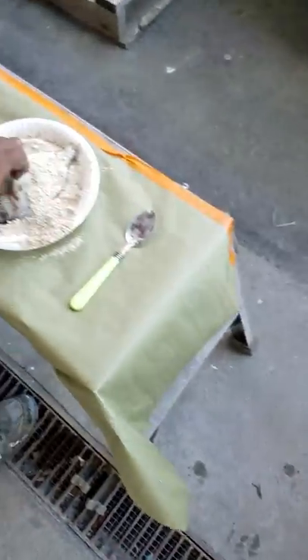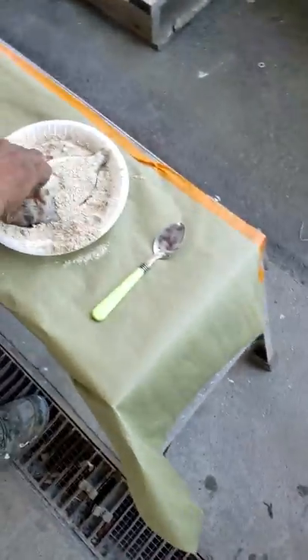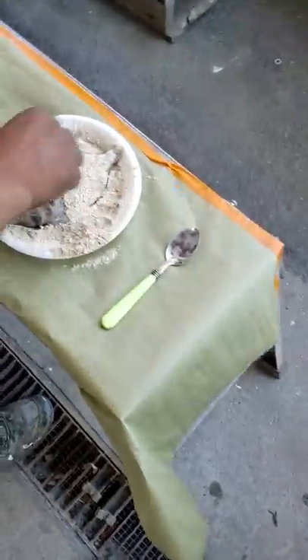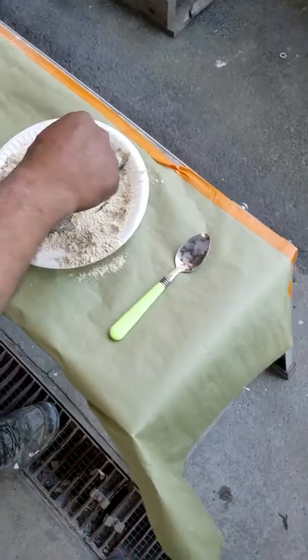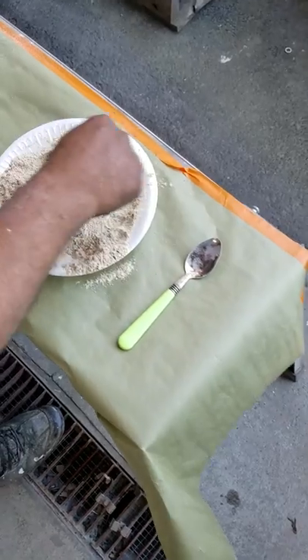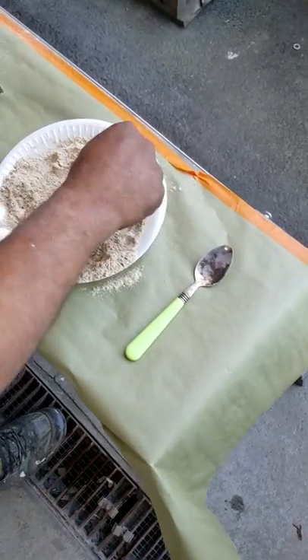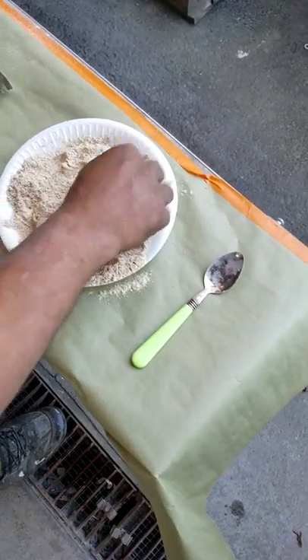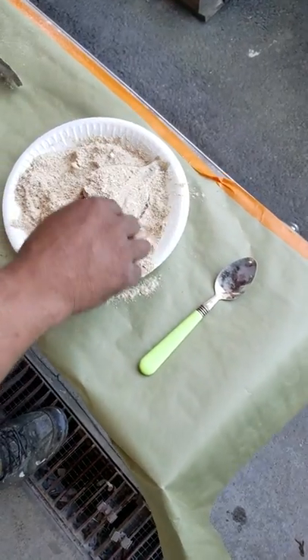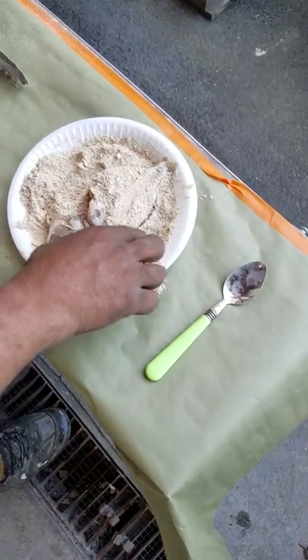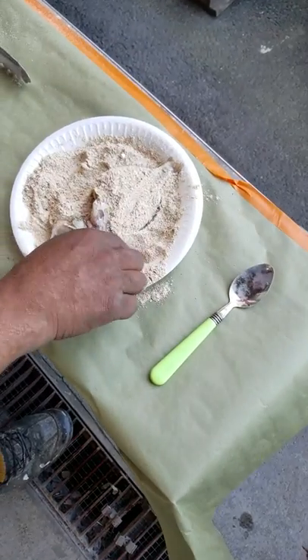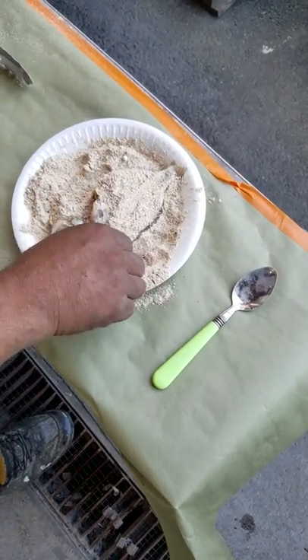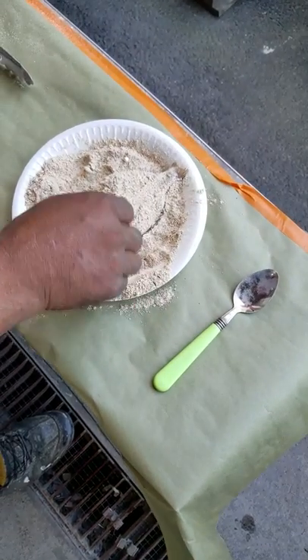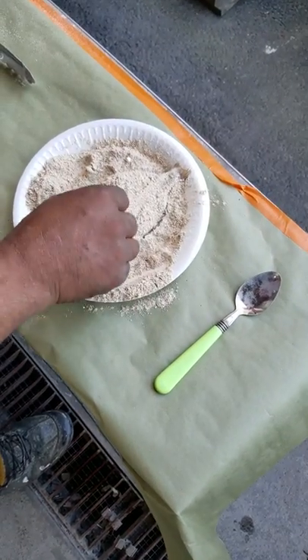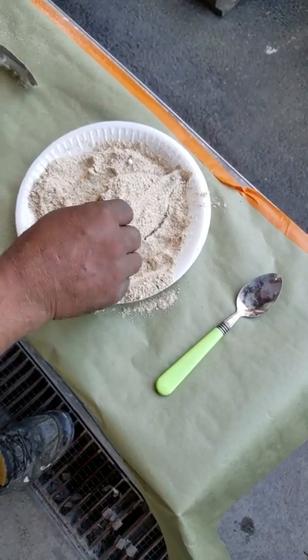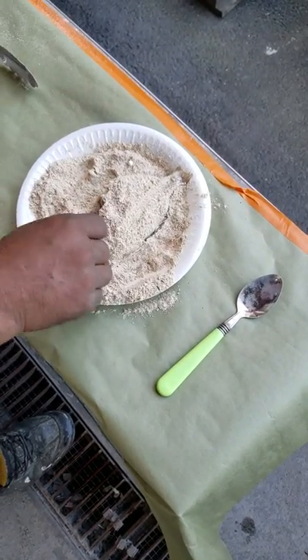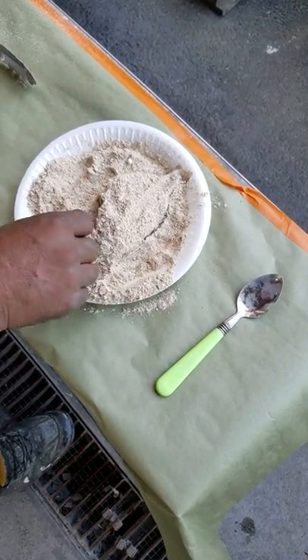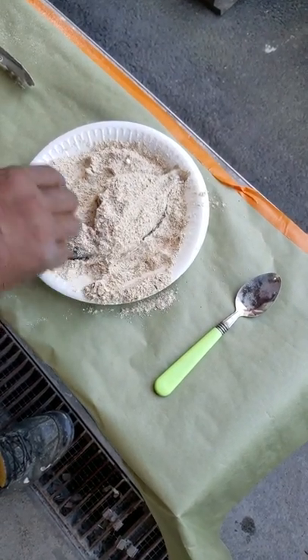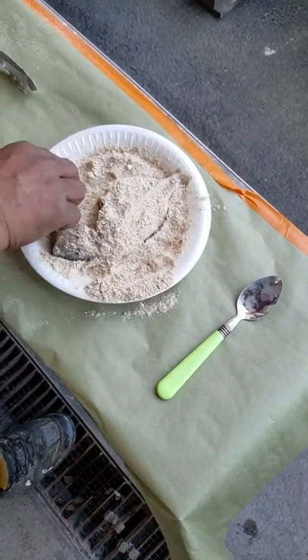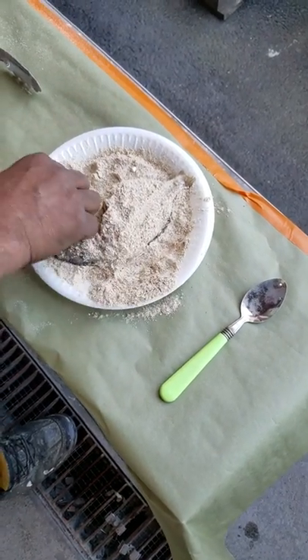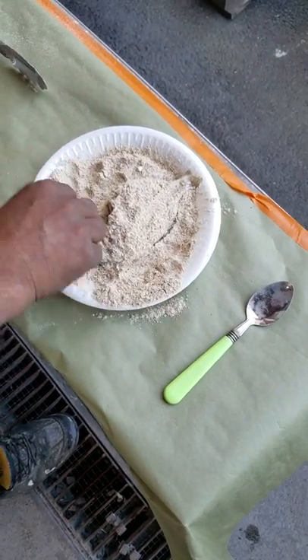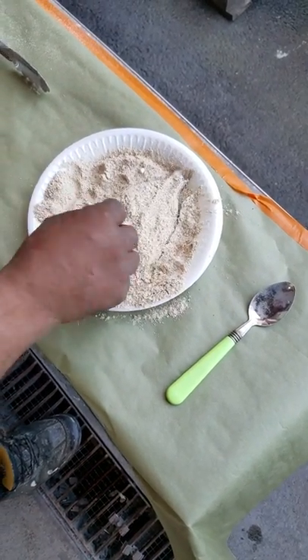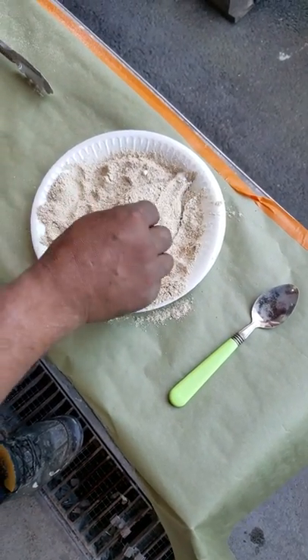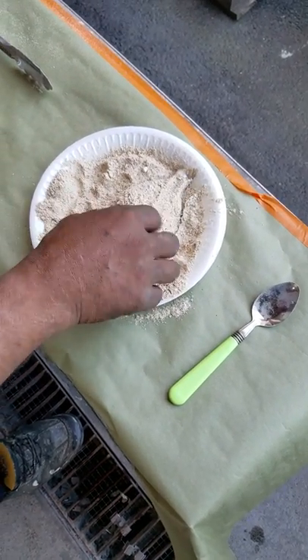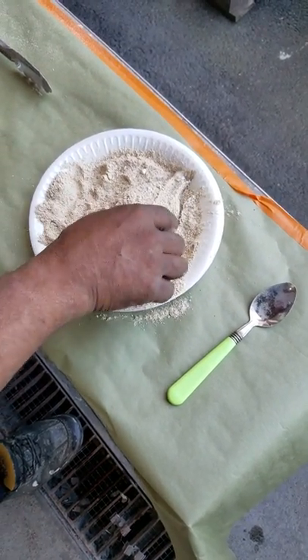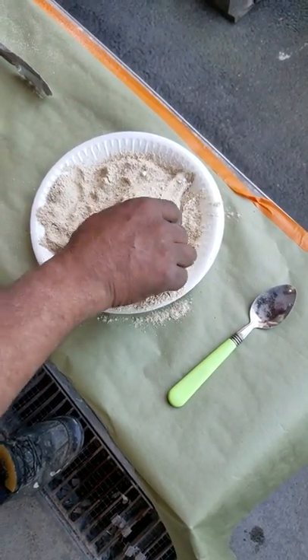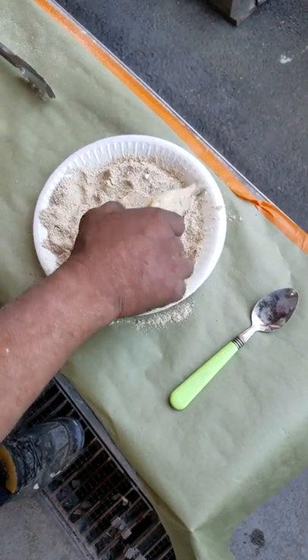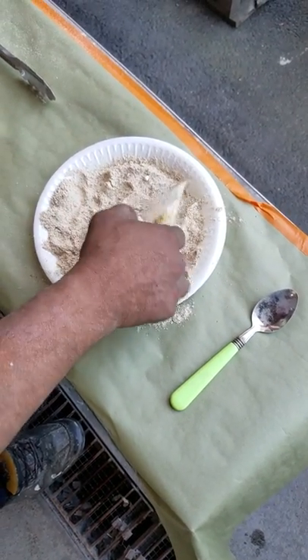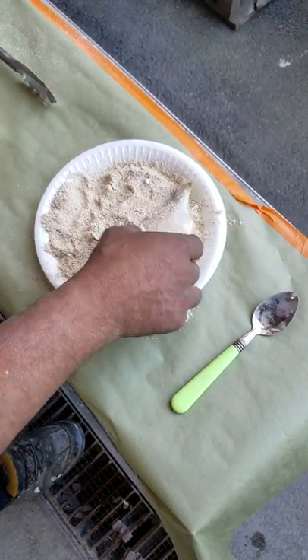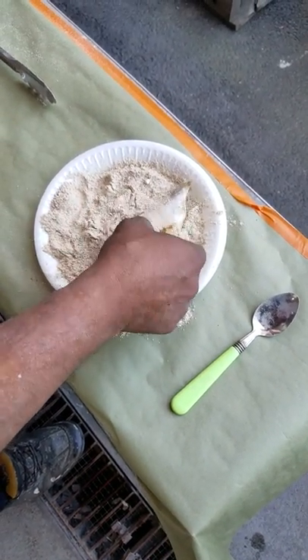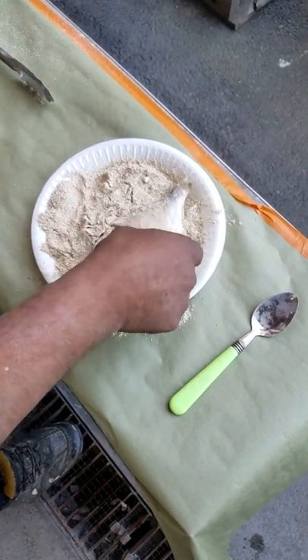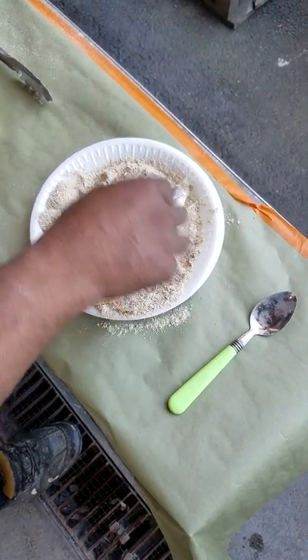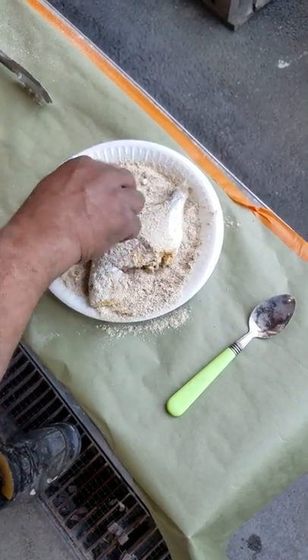We marinate in the thing. I'll put the flour on the thing. Nice seasoning.